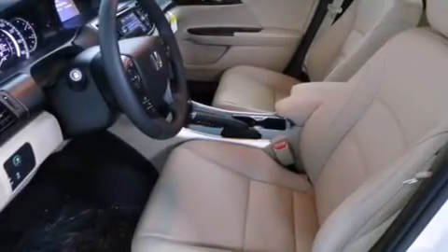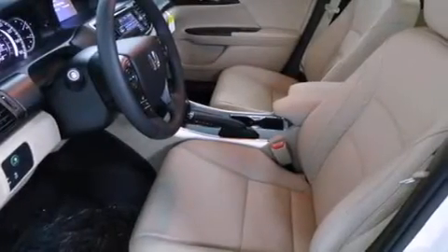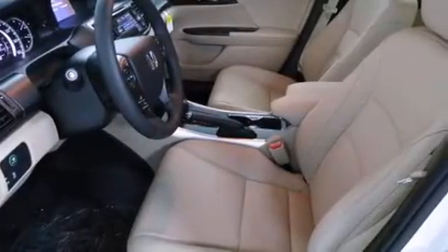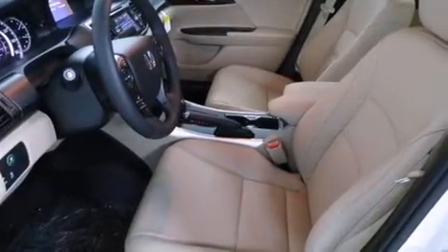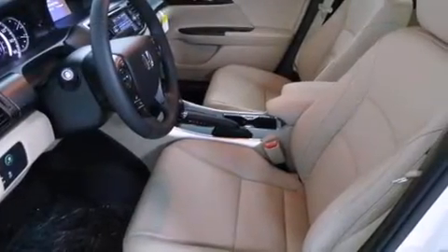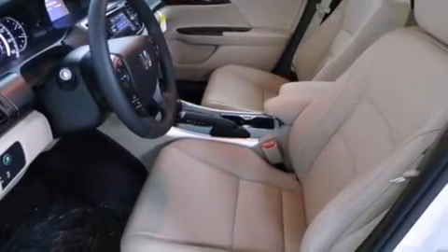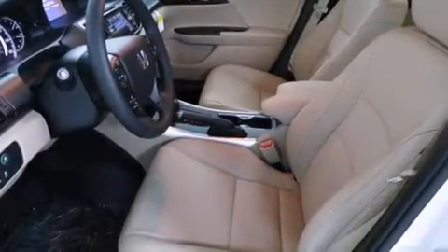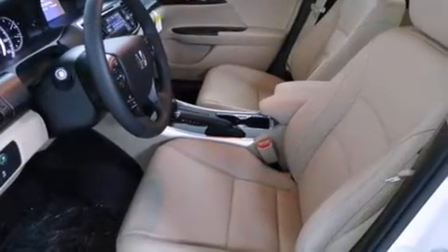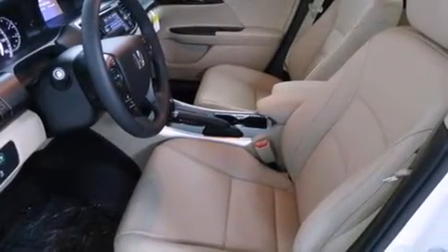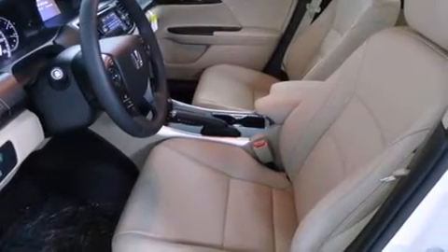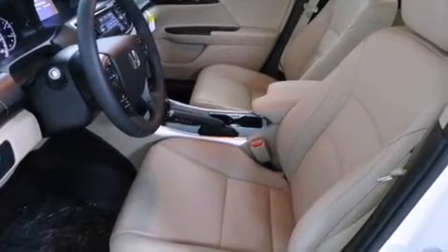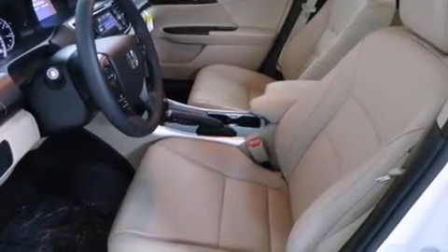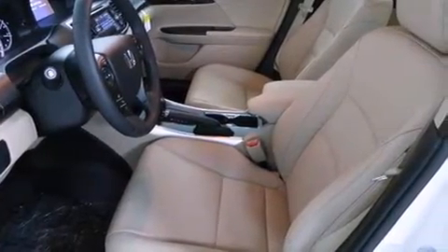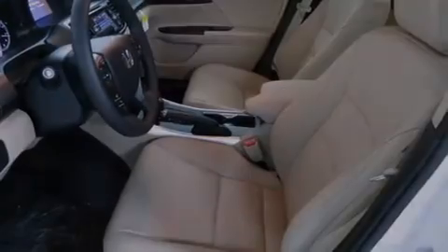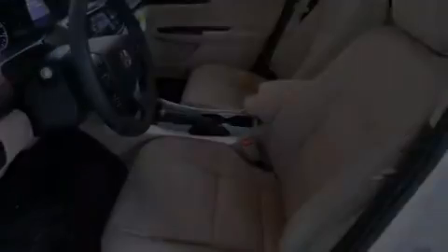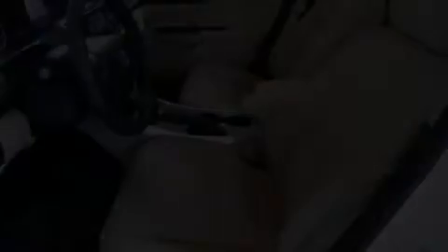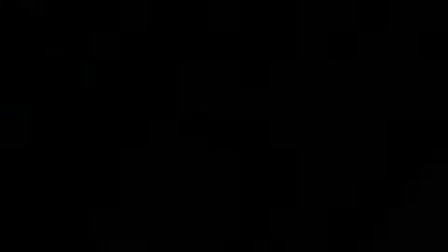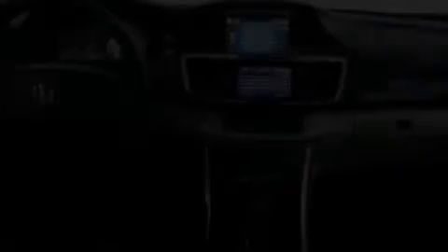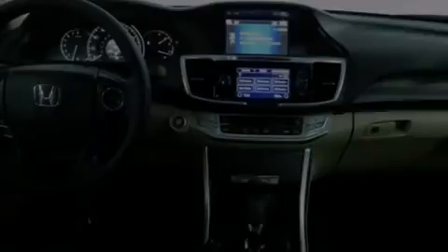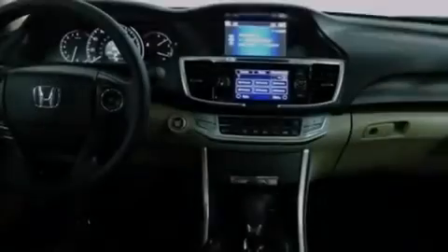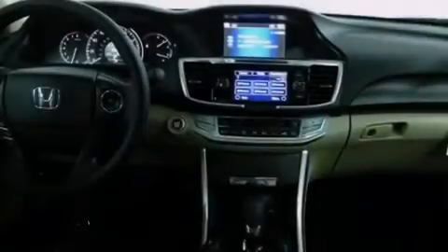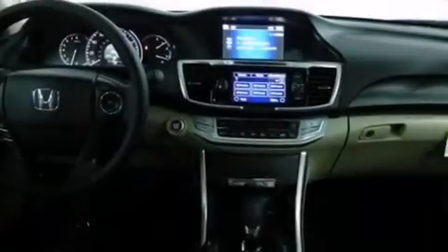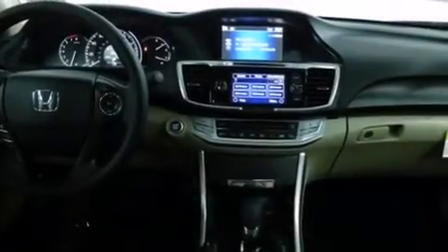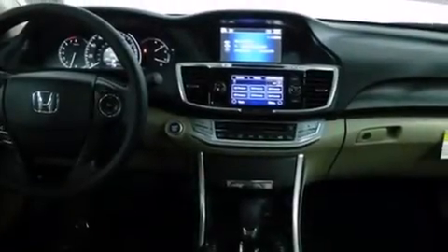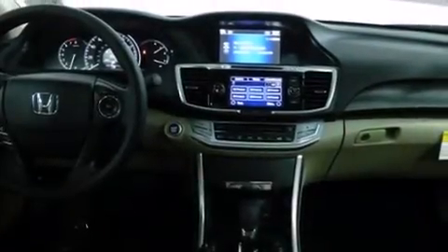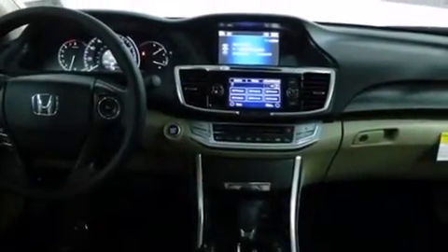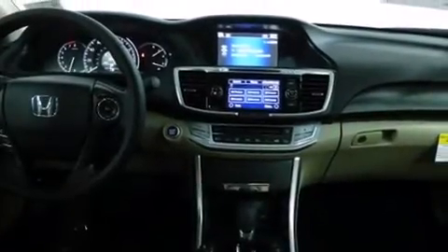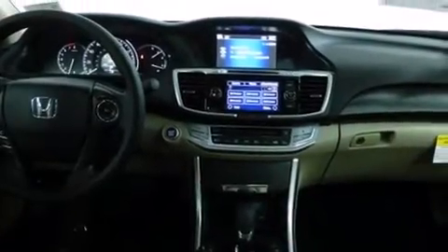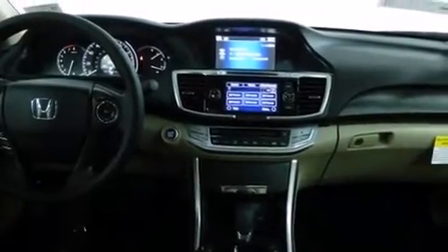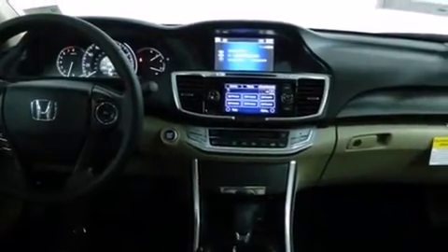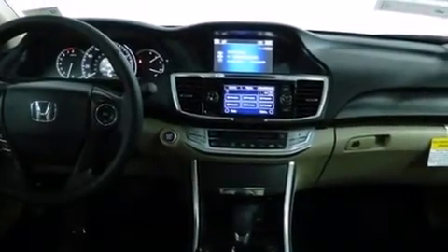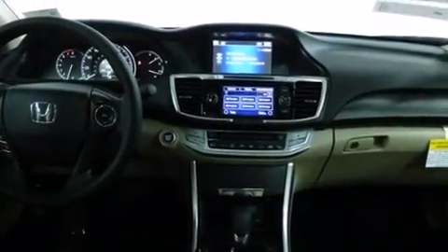A keyless entry system and heated seats can warm you up in seconds, keeping you and your passengers comfortable the whole trip.